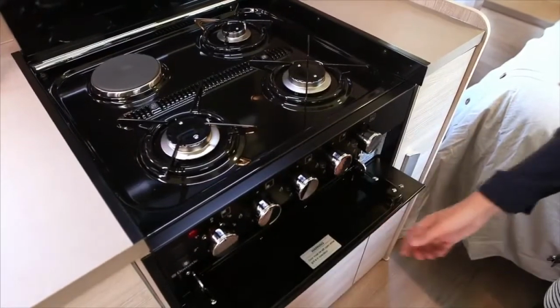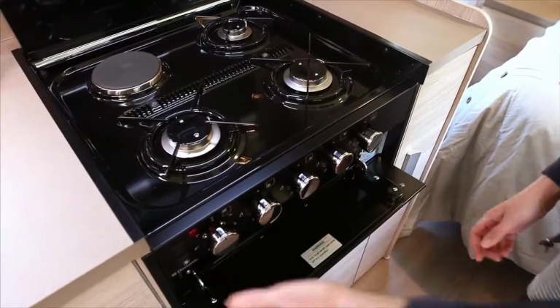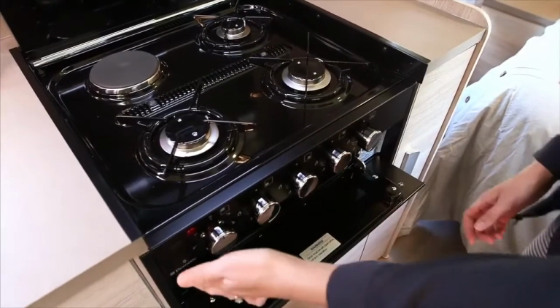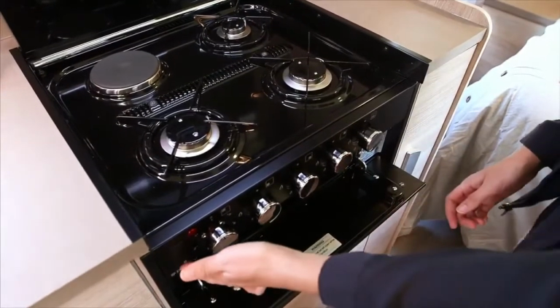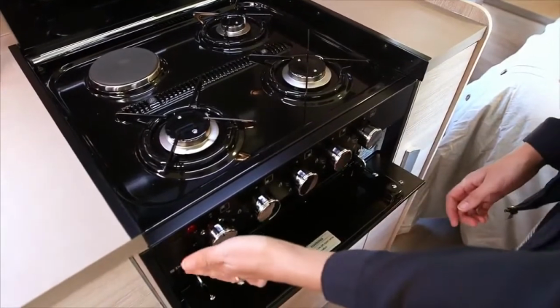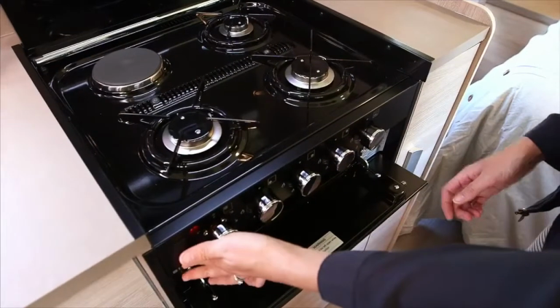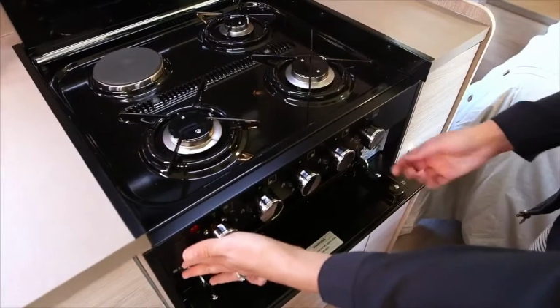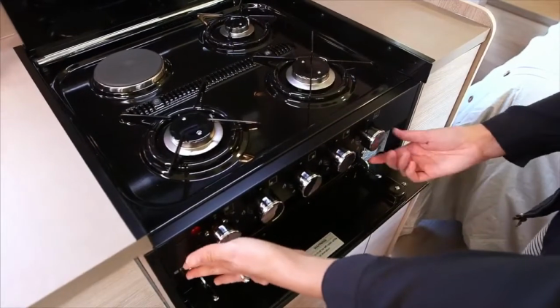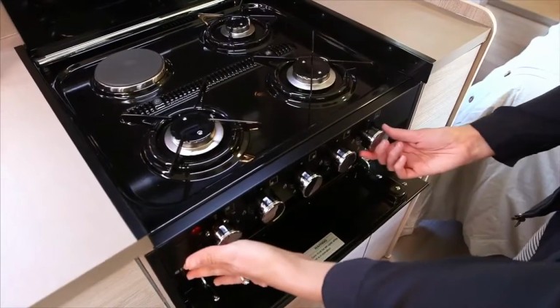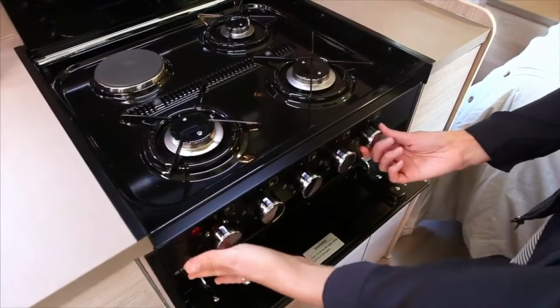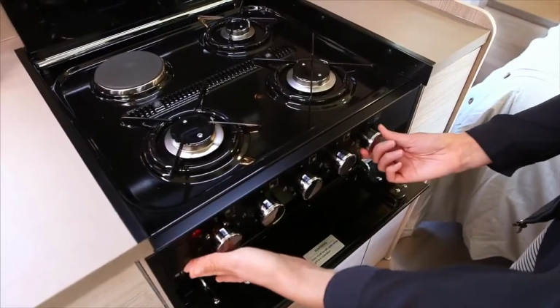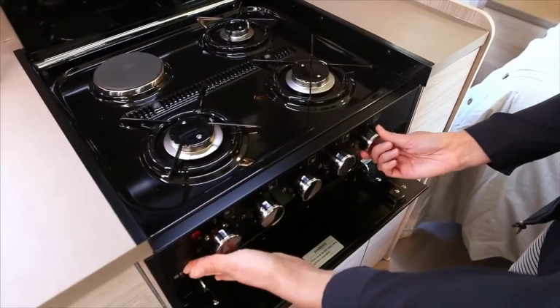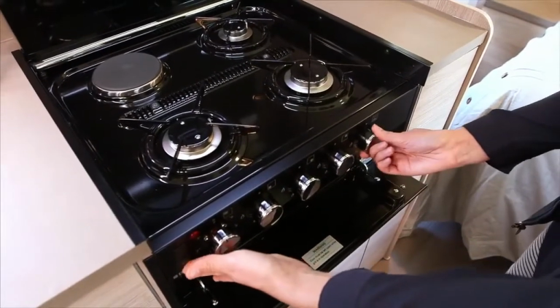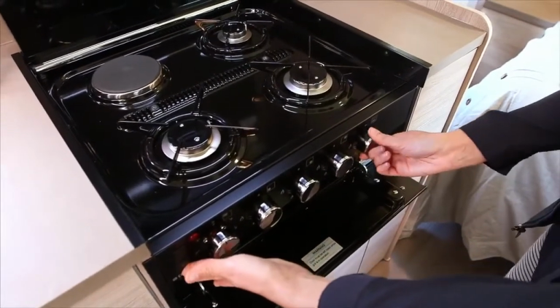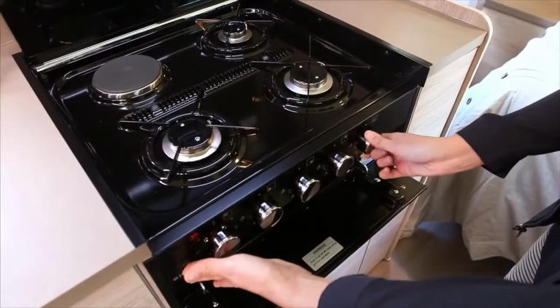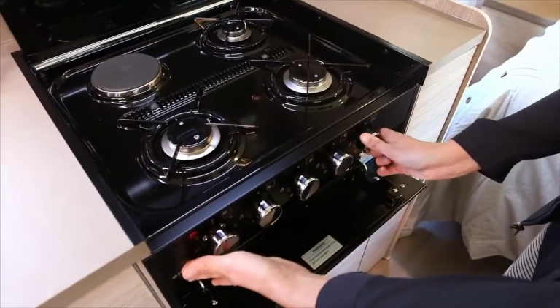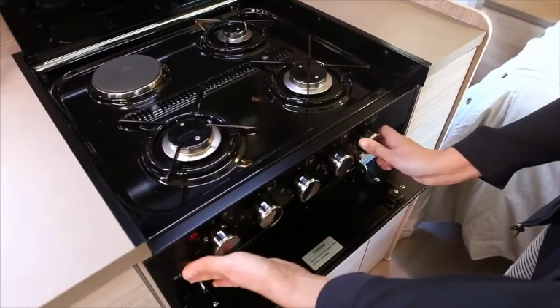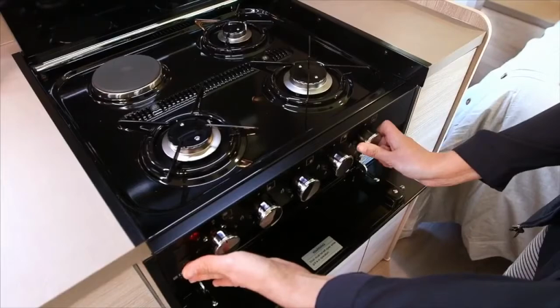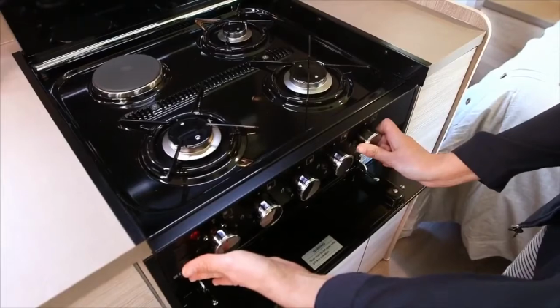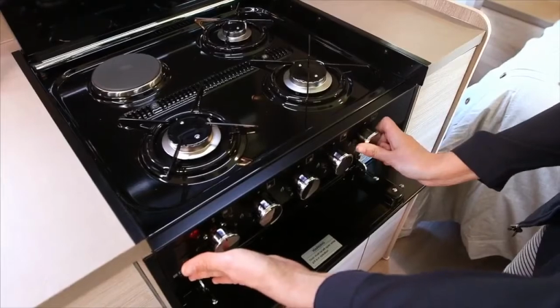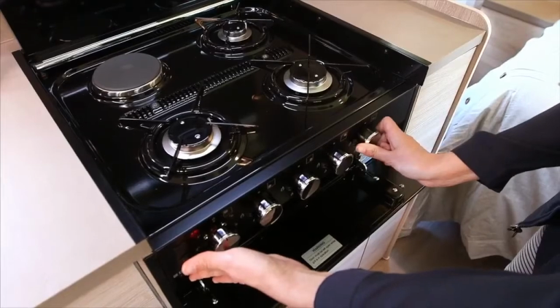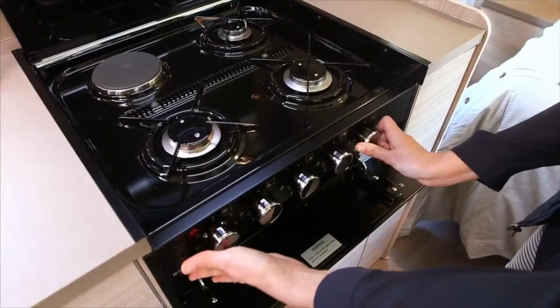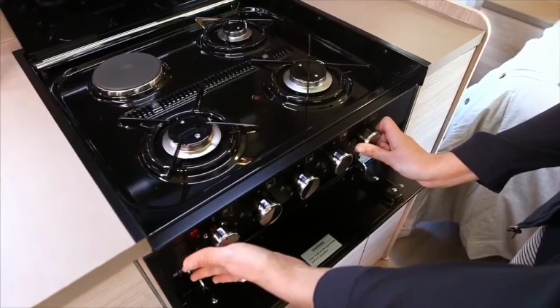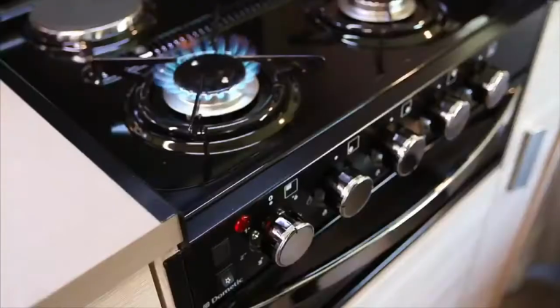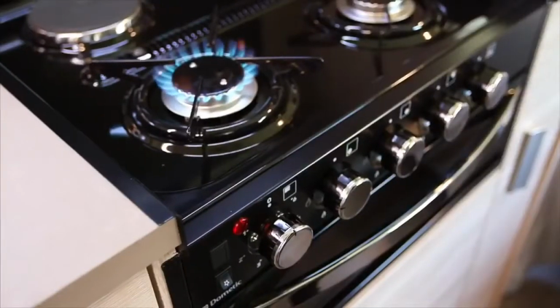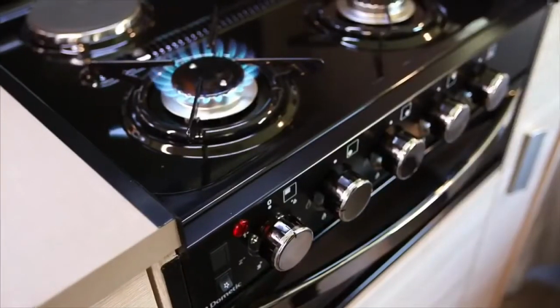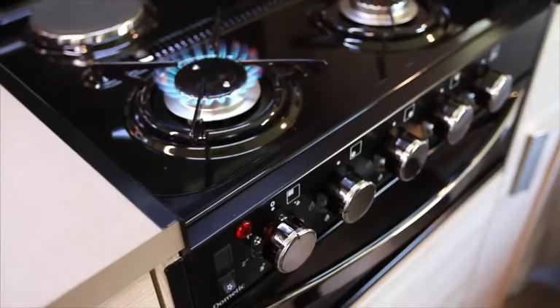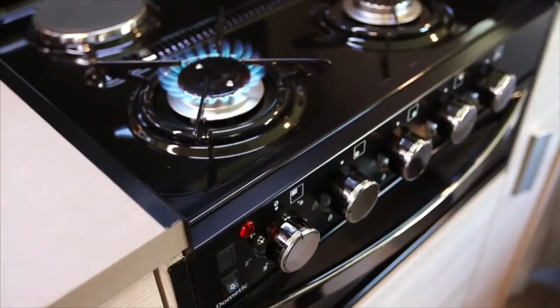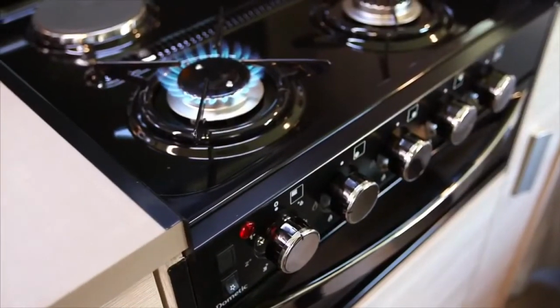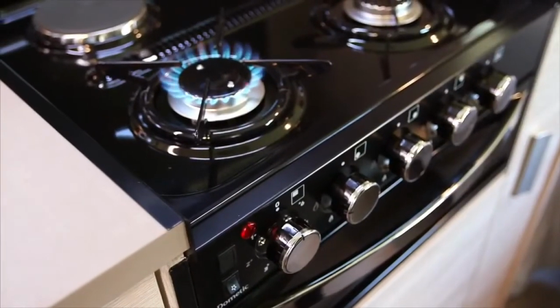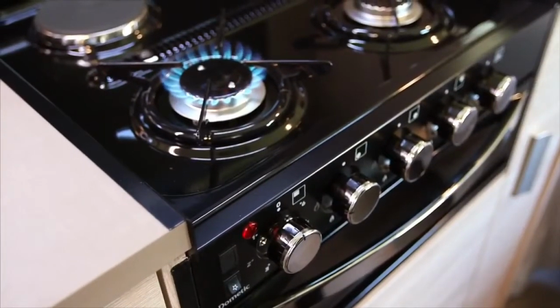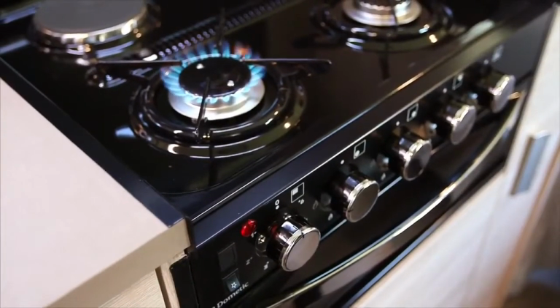Please note that the grill door is to remain open when the griller is in use, and the glass lid must be fully up when any burners are in use.